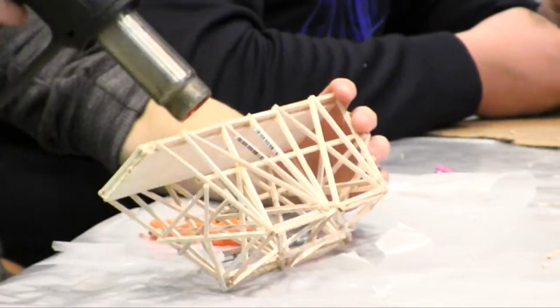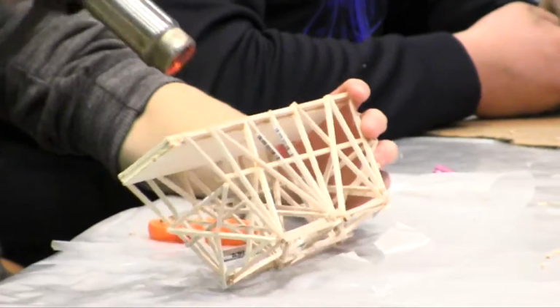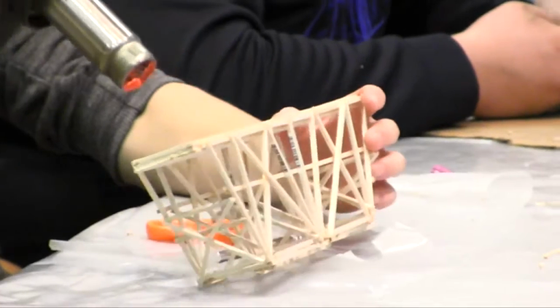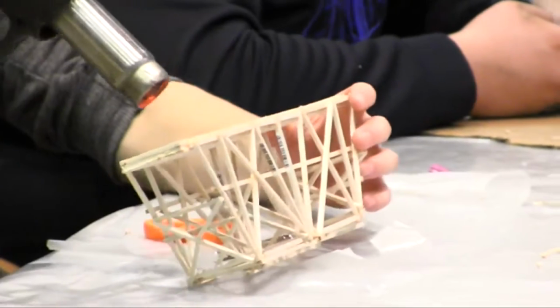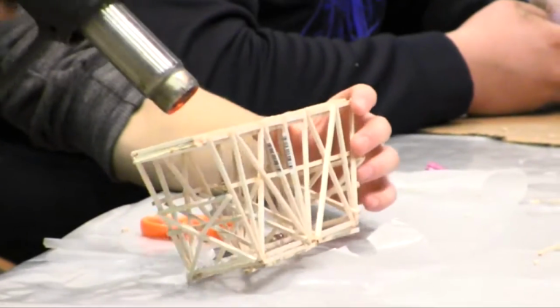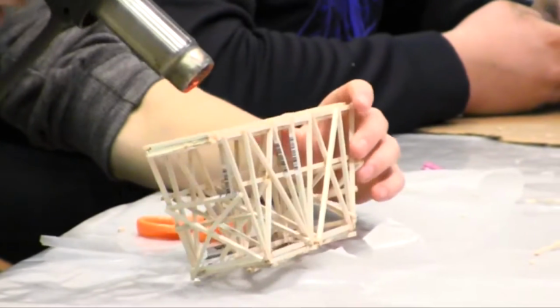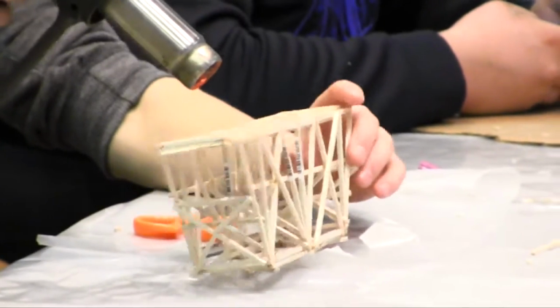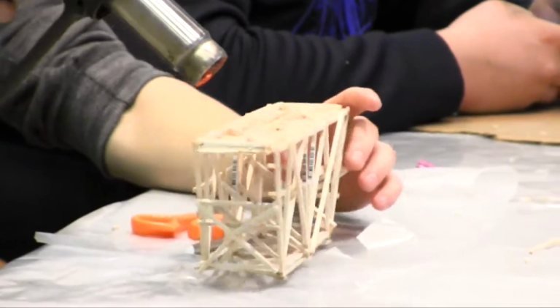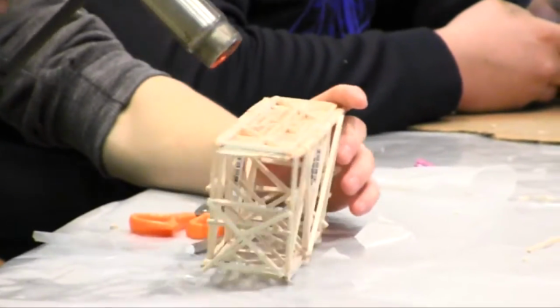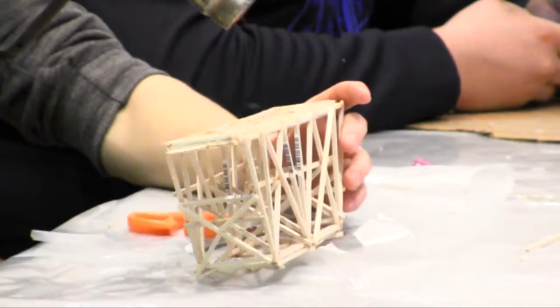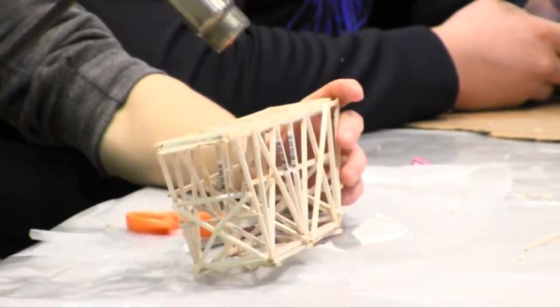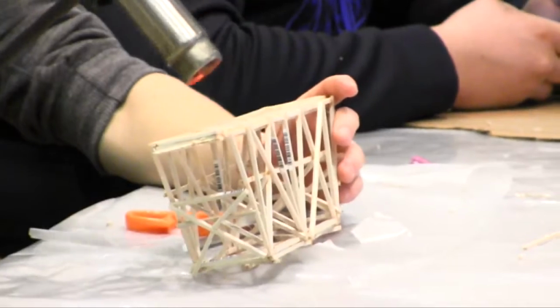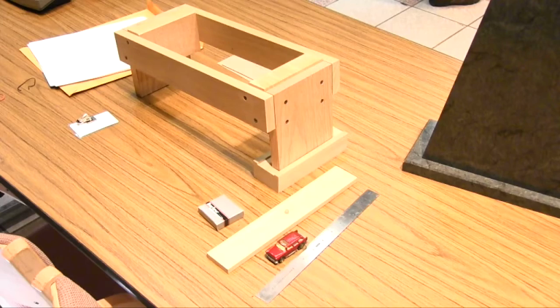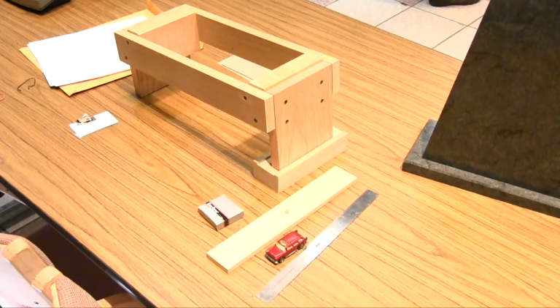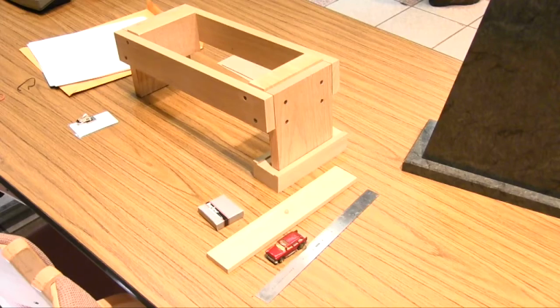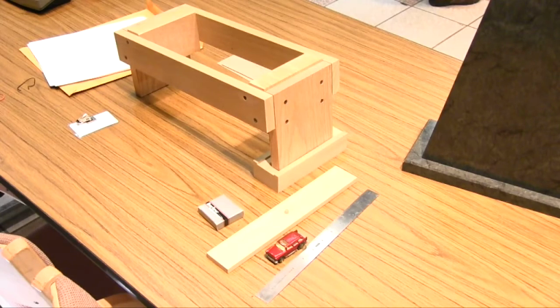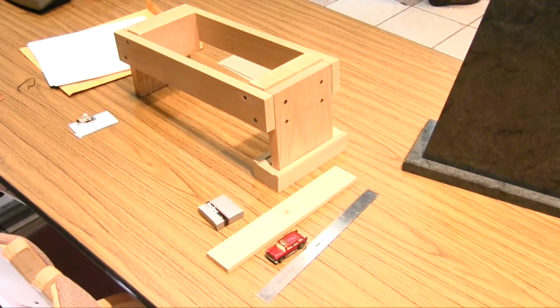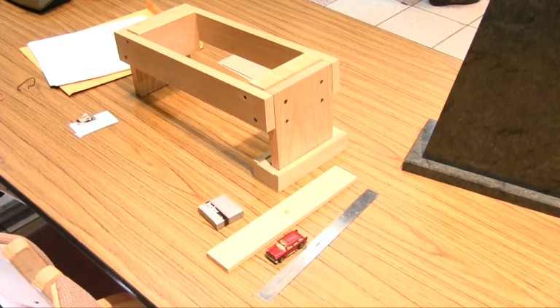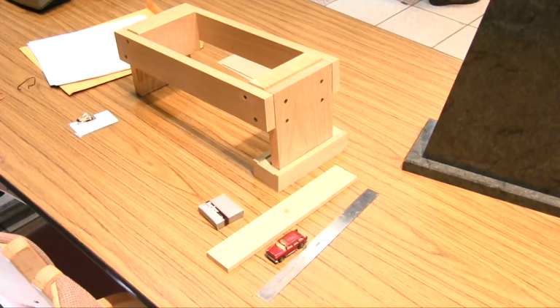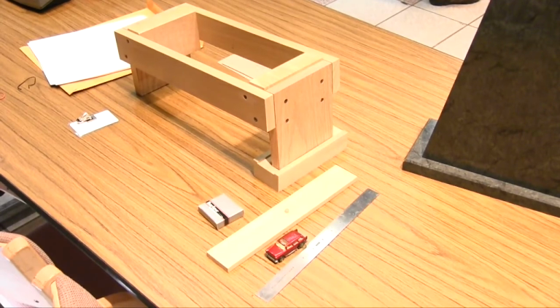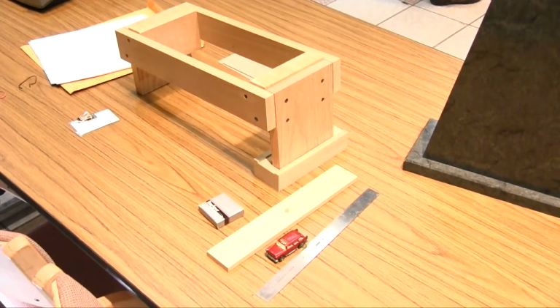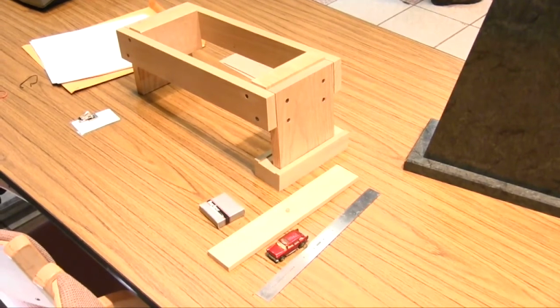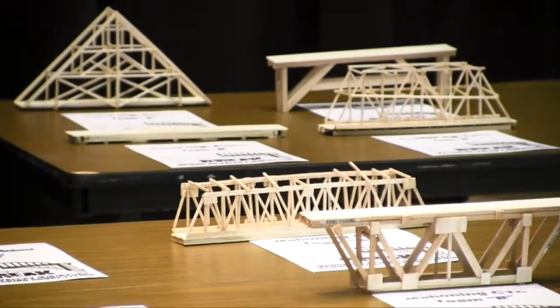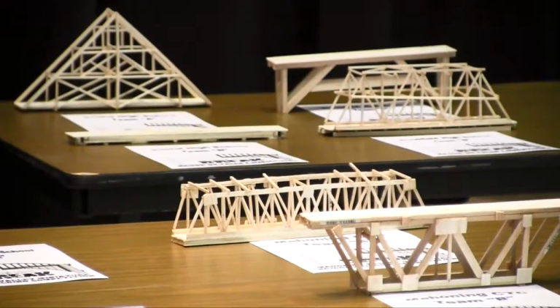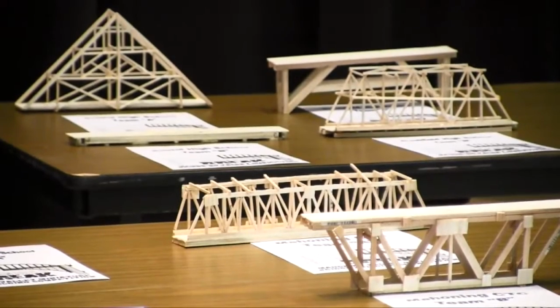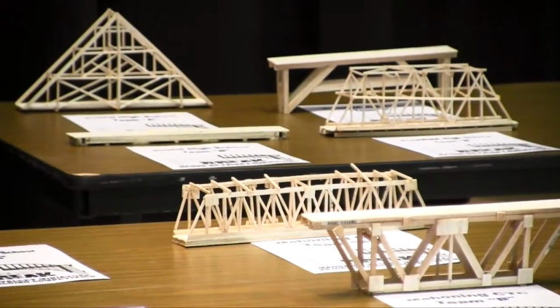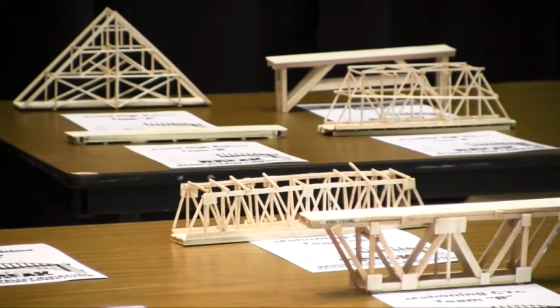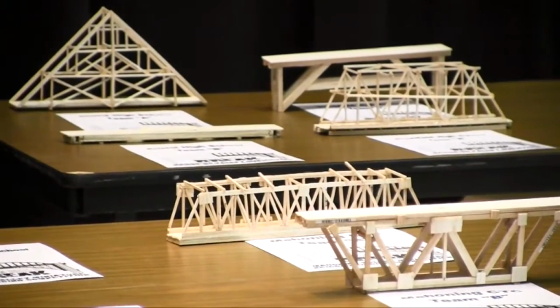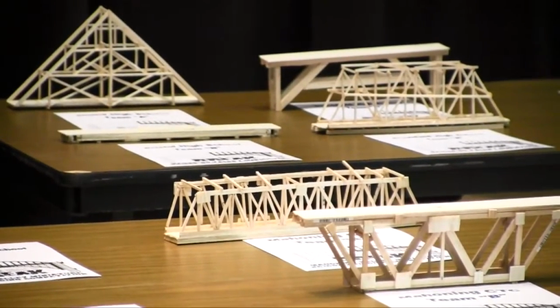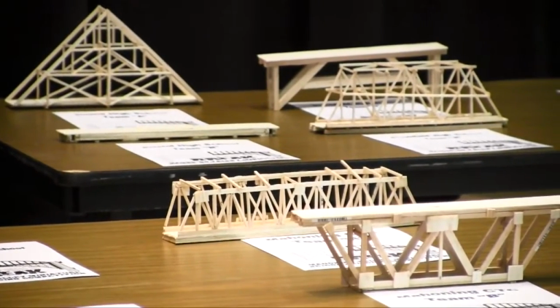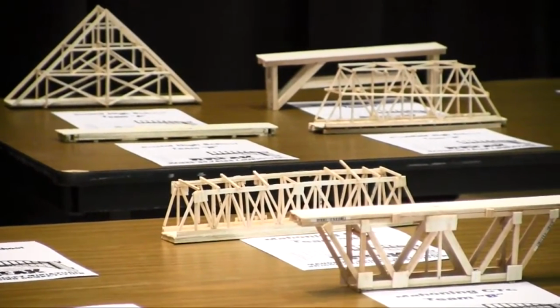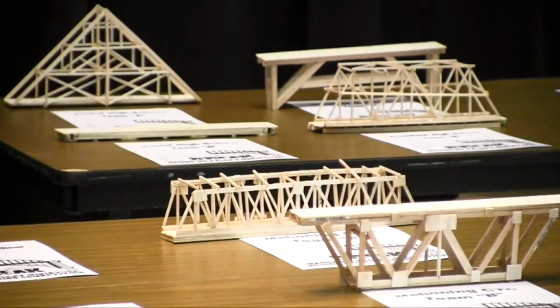The balsa wood bridges weren't just required to be strong — they also had to look nice, with aesthetics being an important component to the judging.